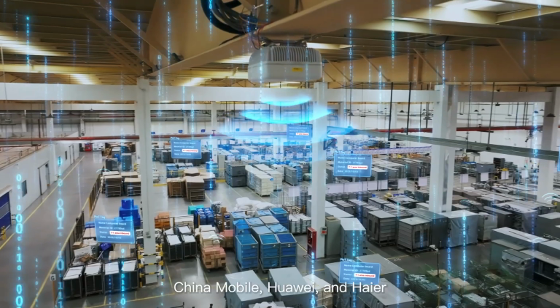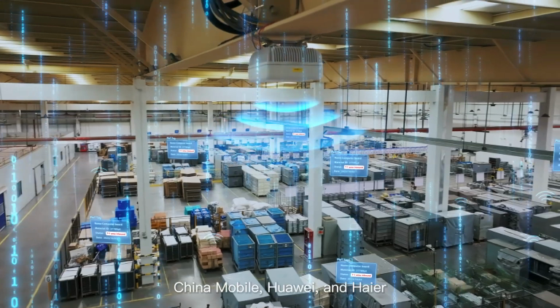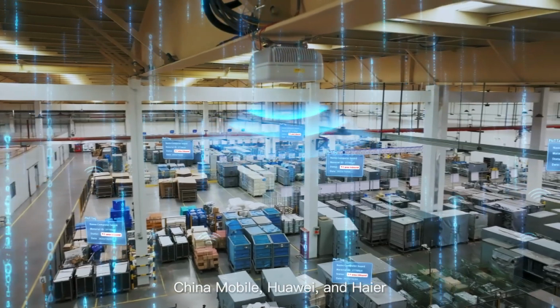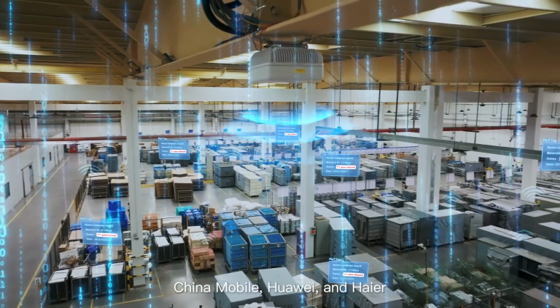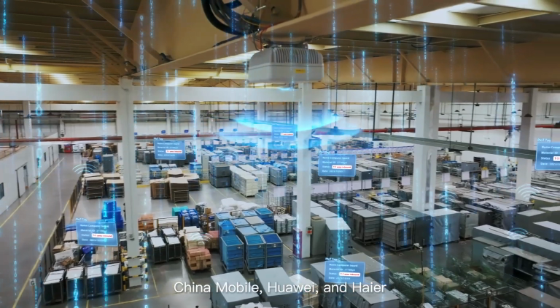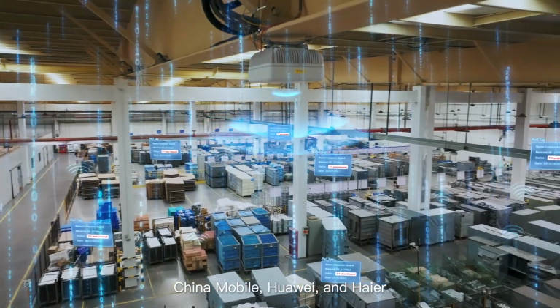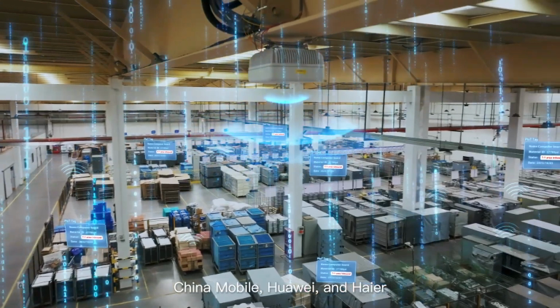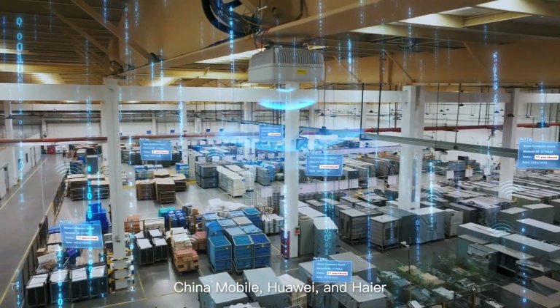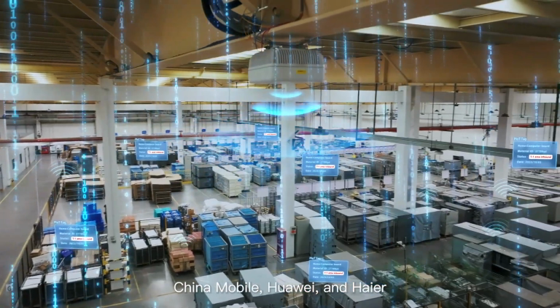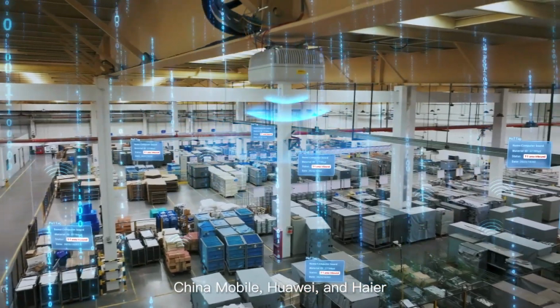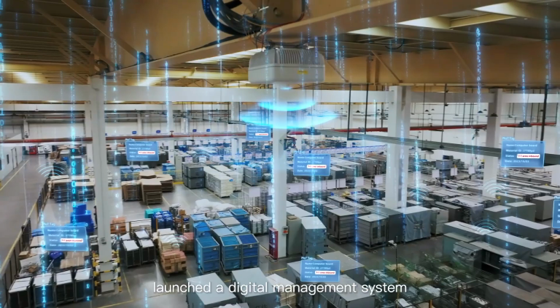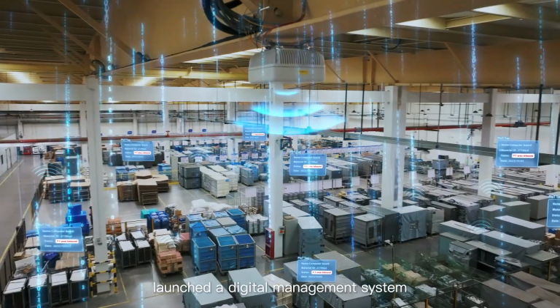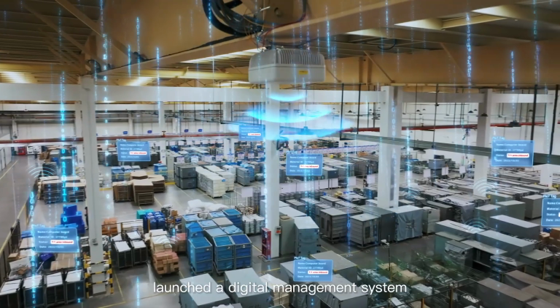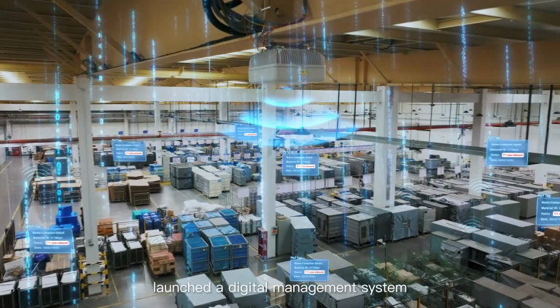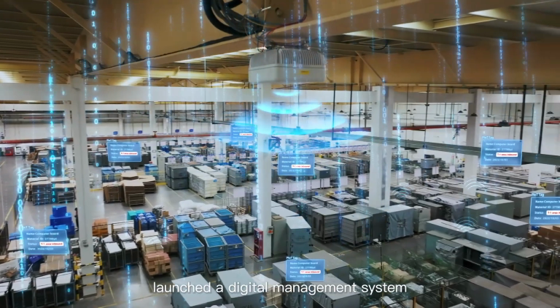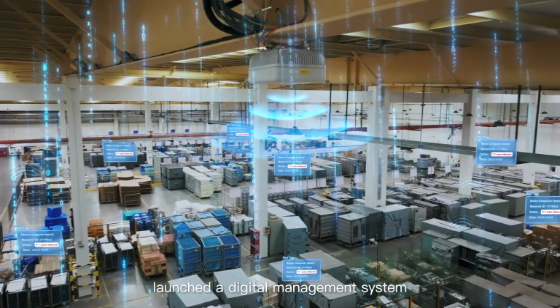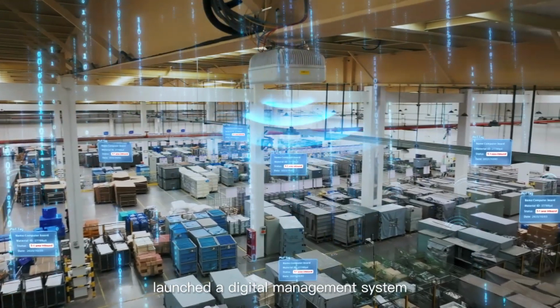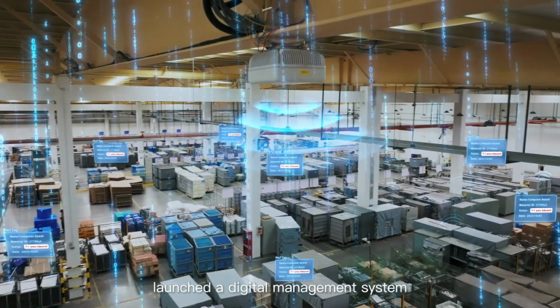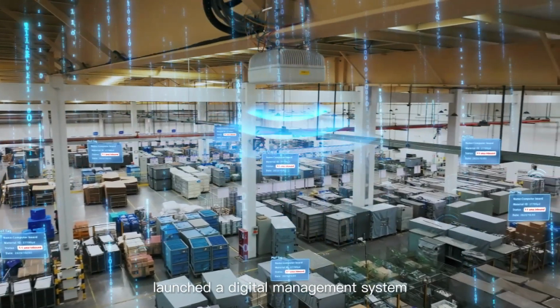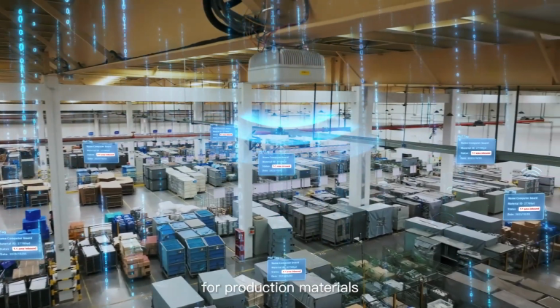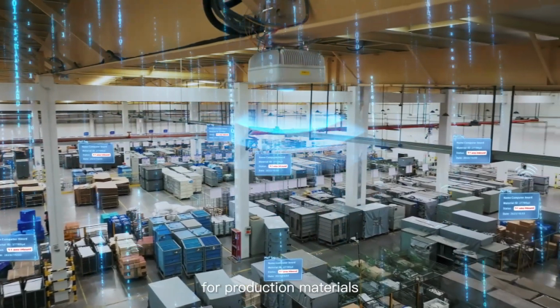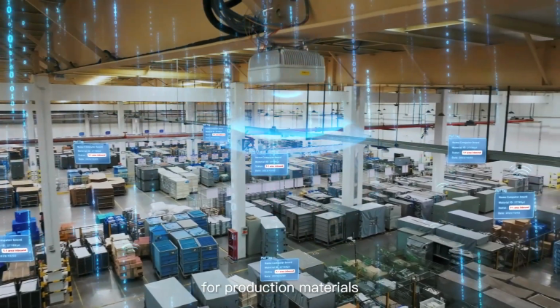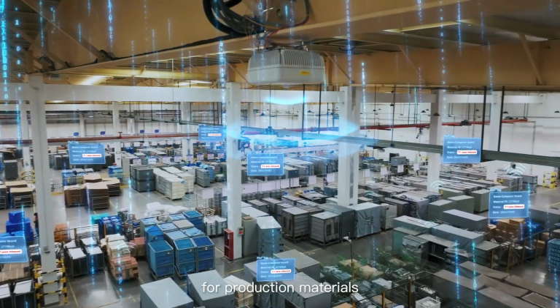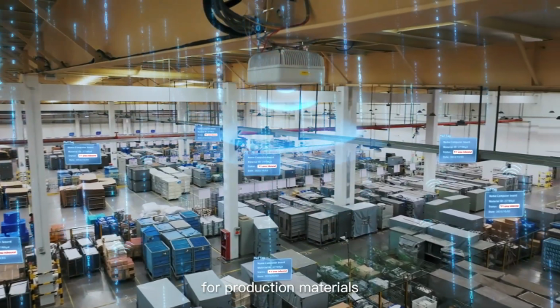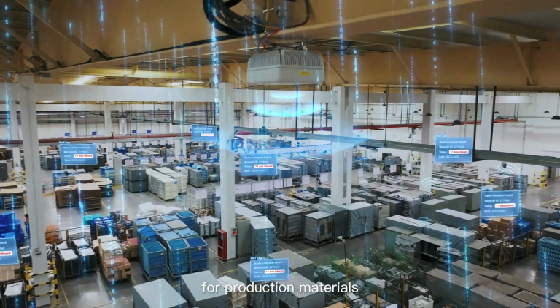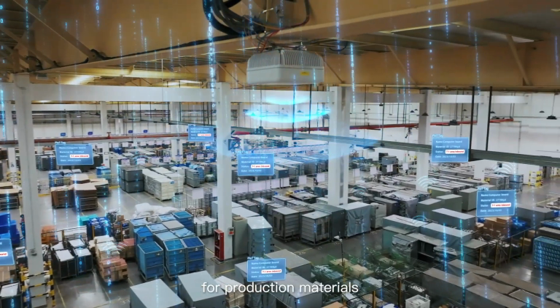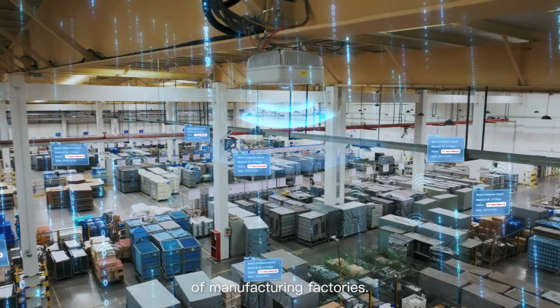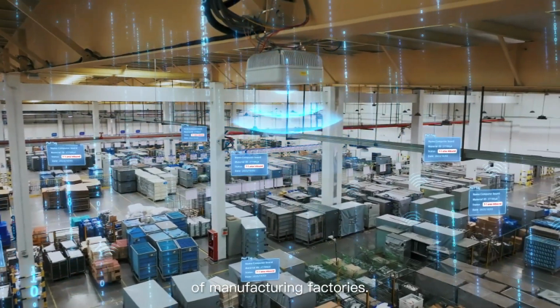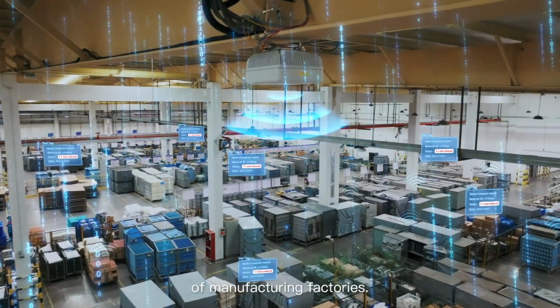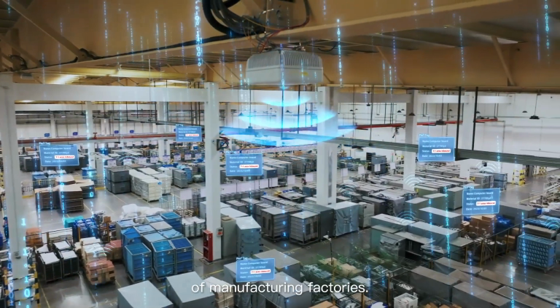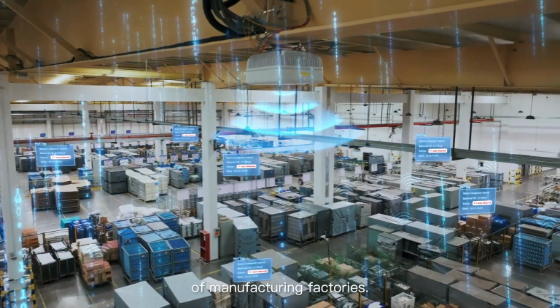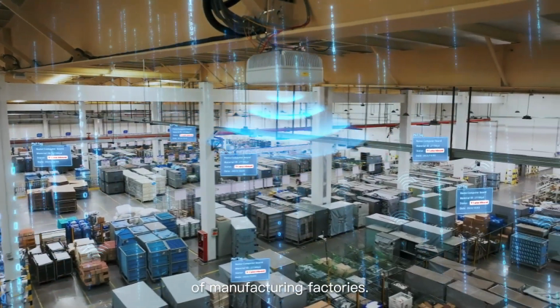China Mobile, Huawei, and Haier launched a digital management system for production materials of manufacturing factories.